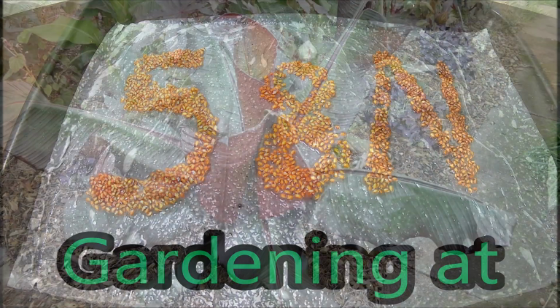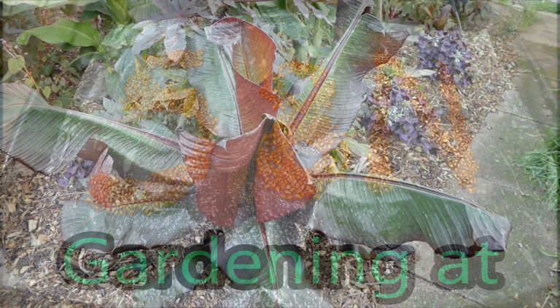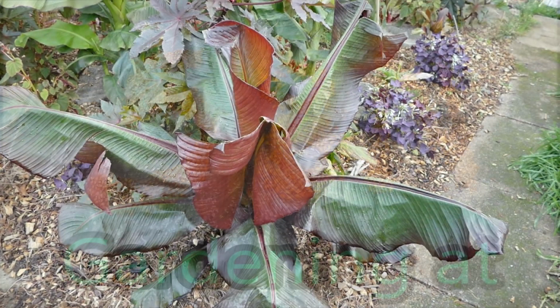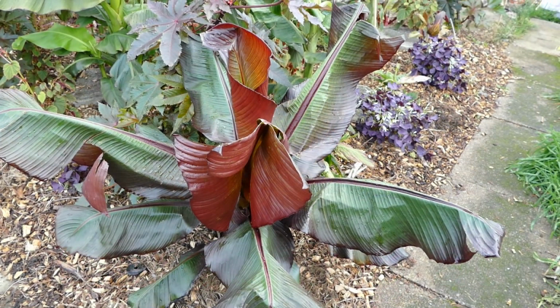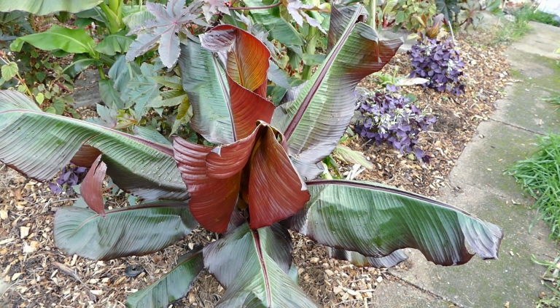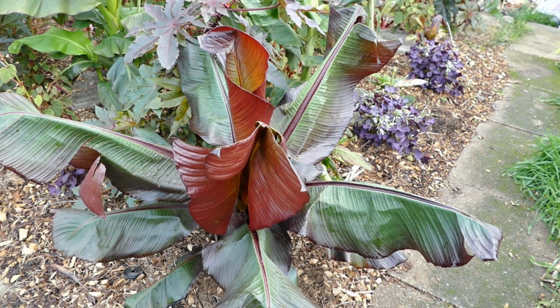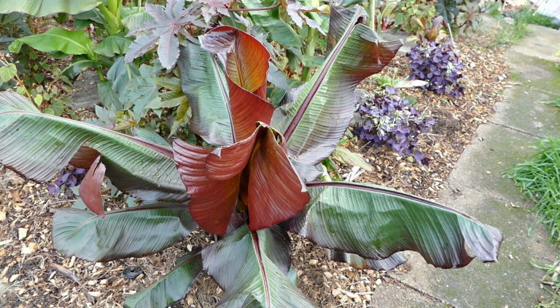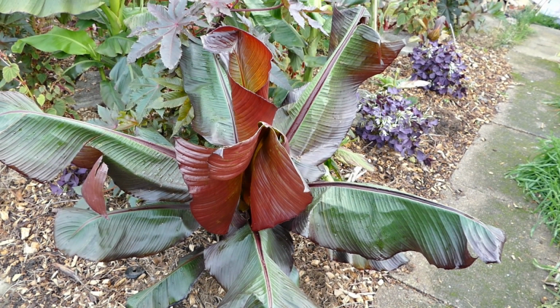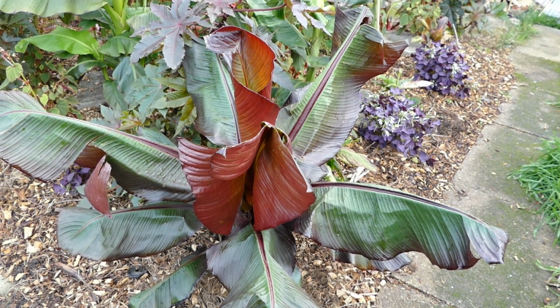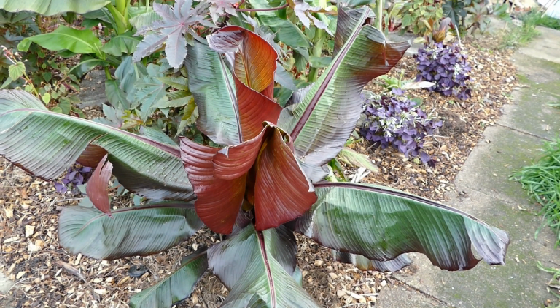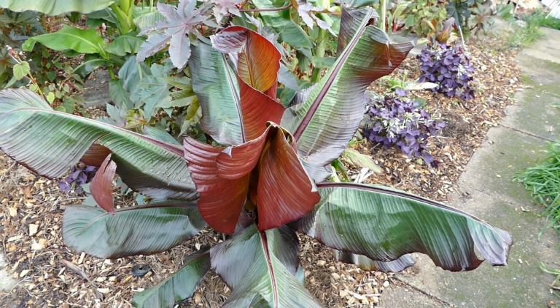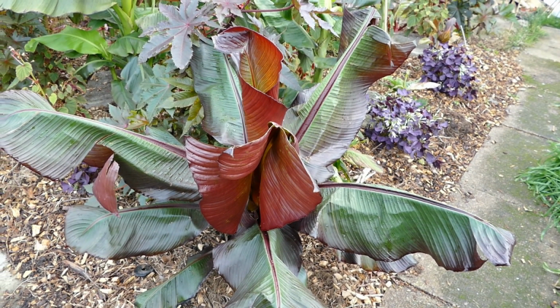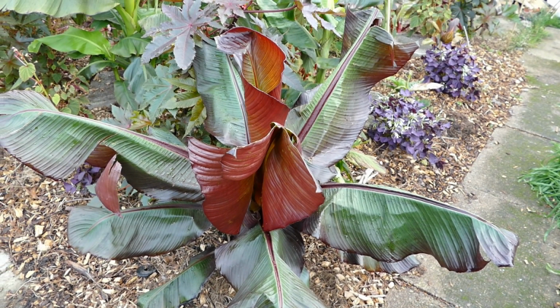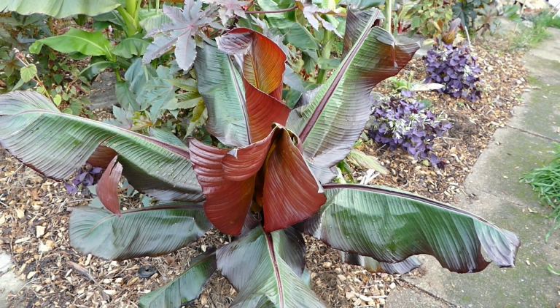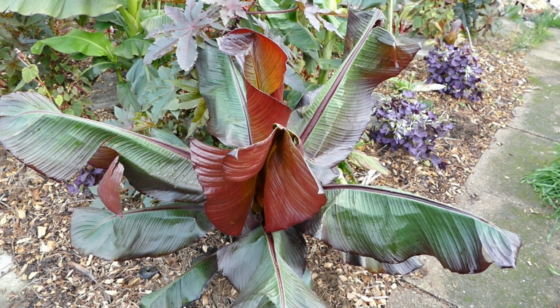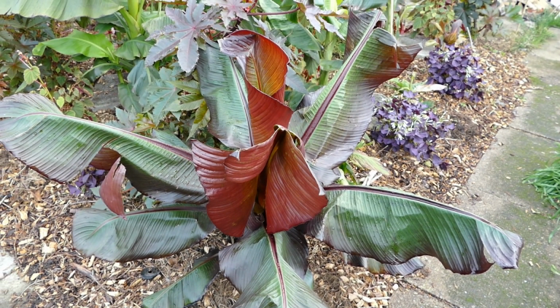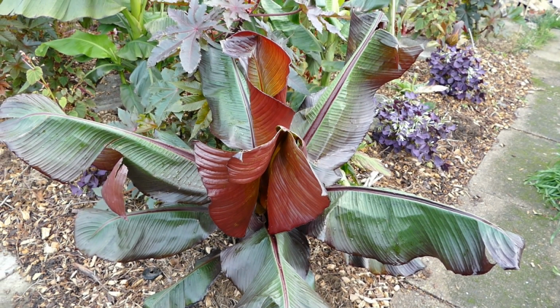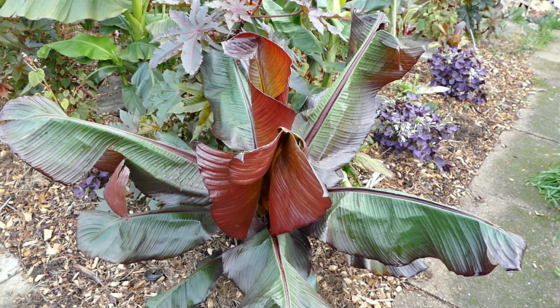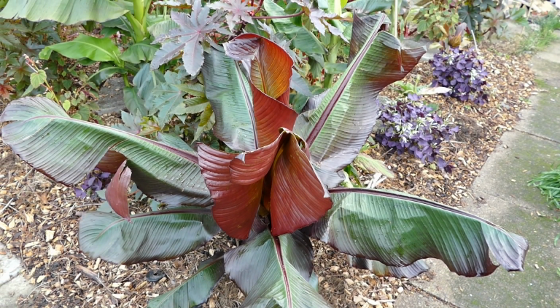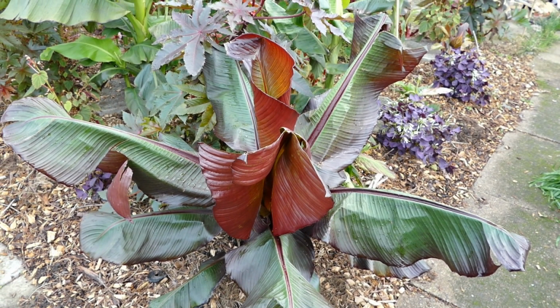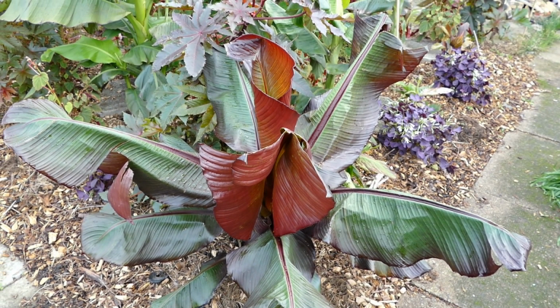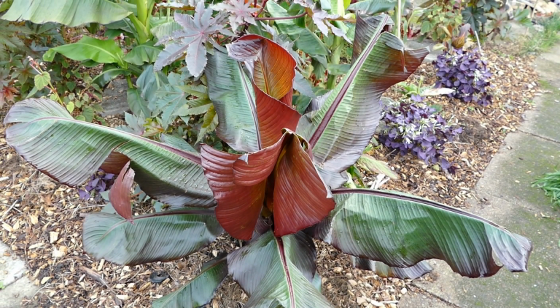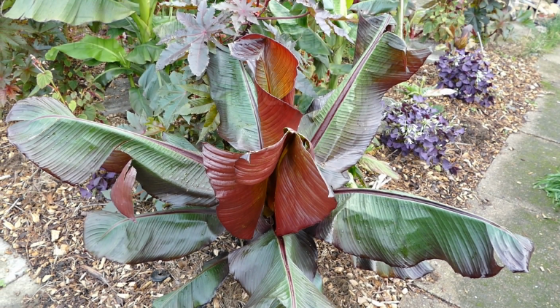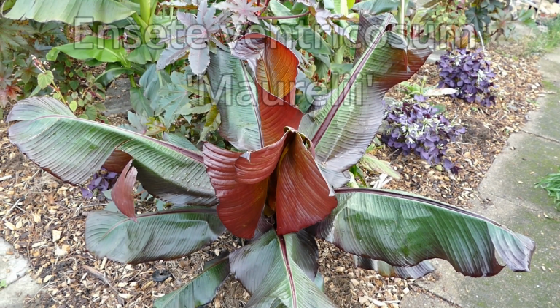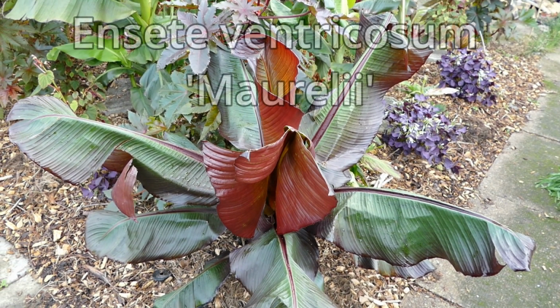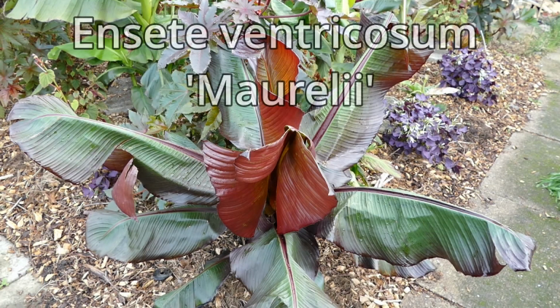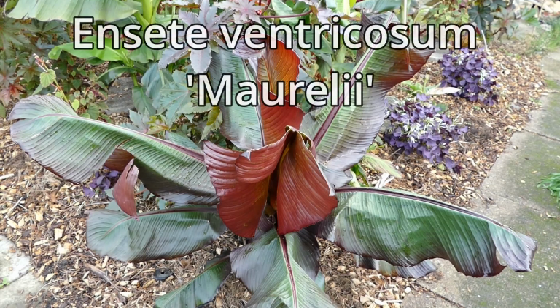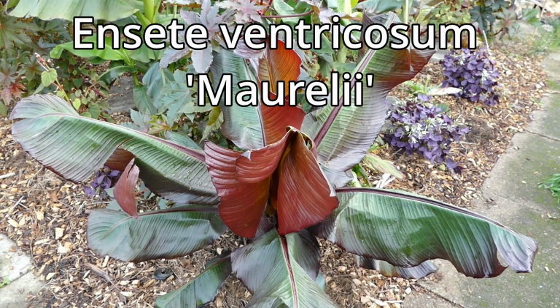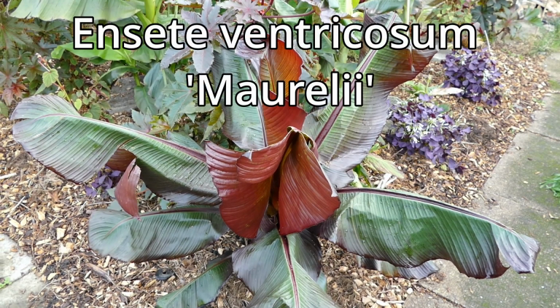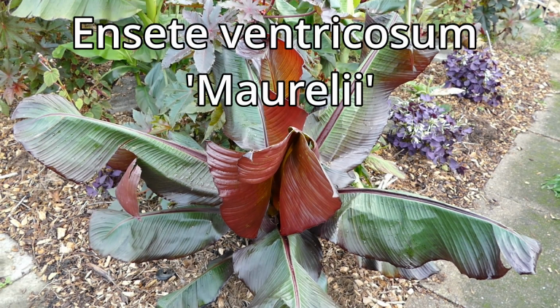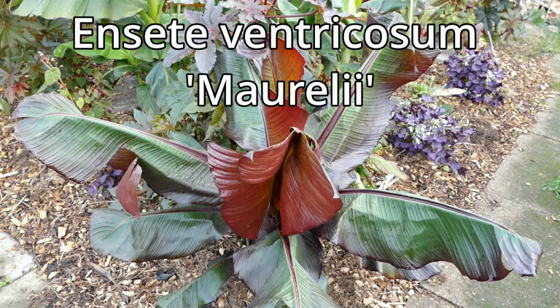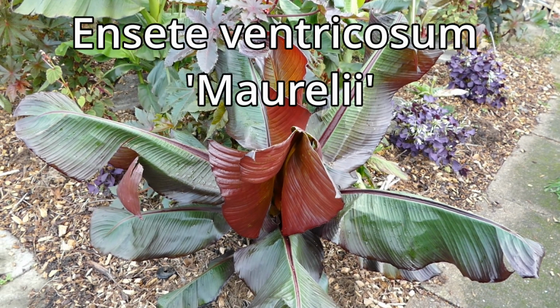Hello and welcome to Gardening at 58 North. In this video what I'm going to be doing is propagating my Ensete ventricosum banana here.